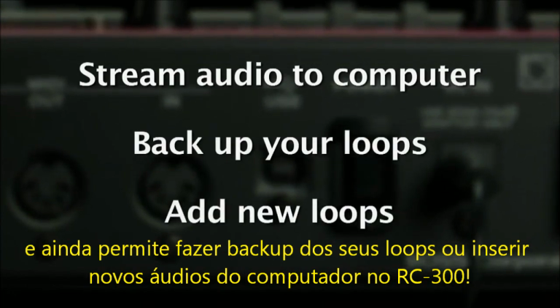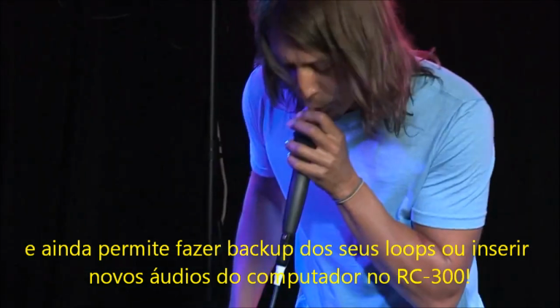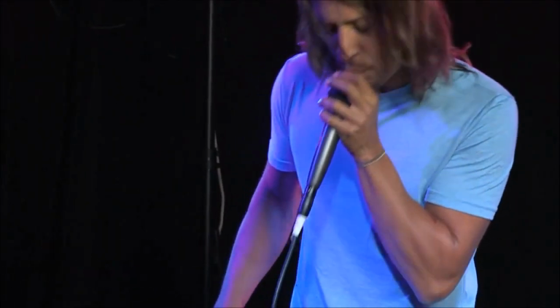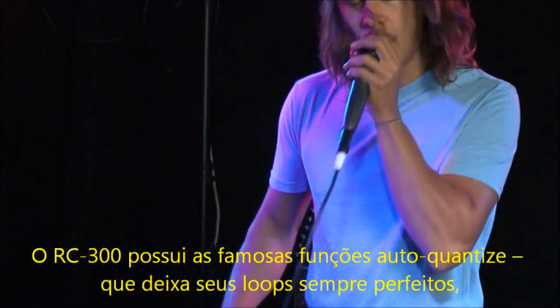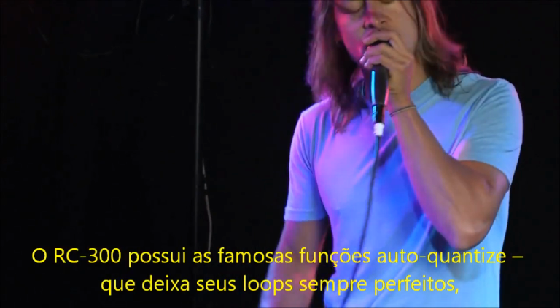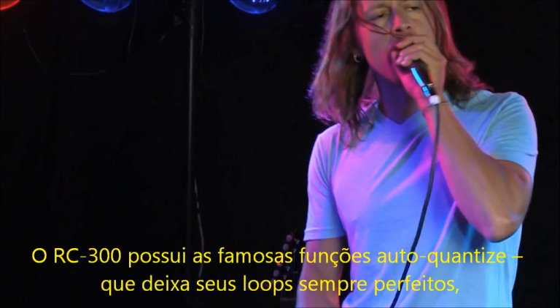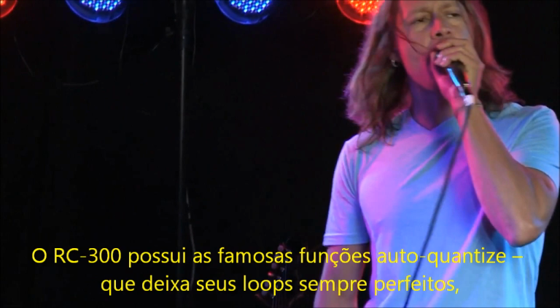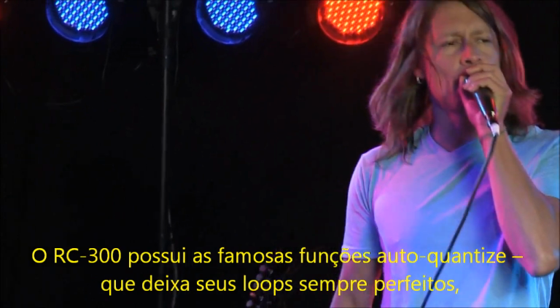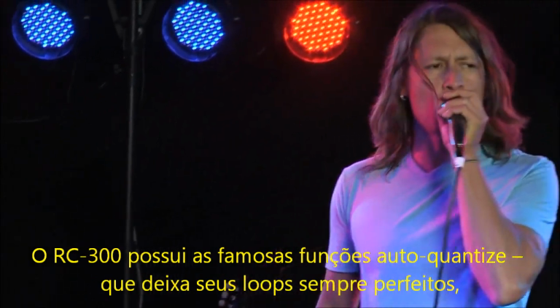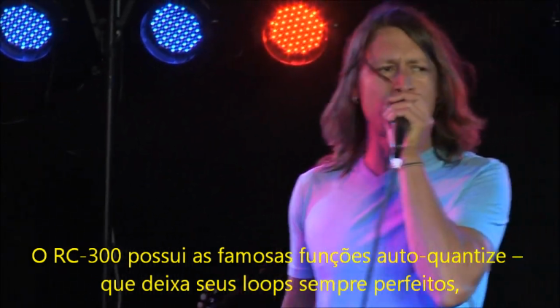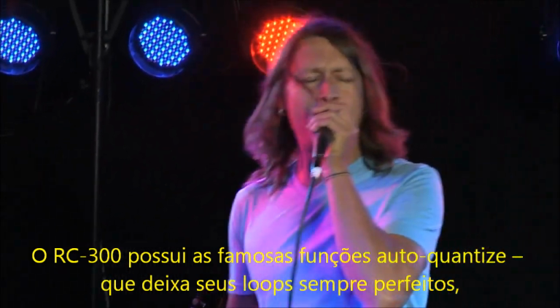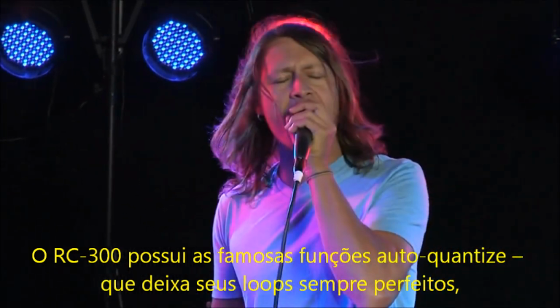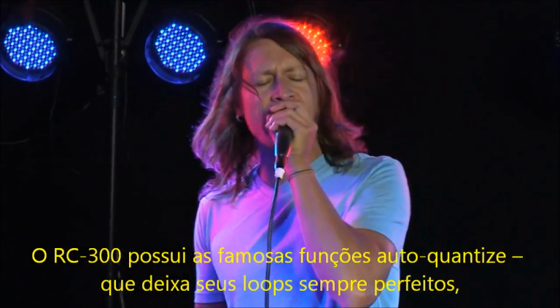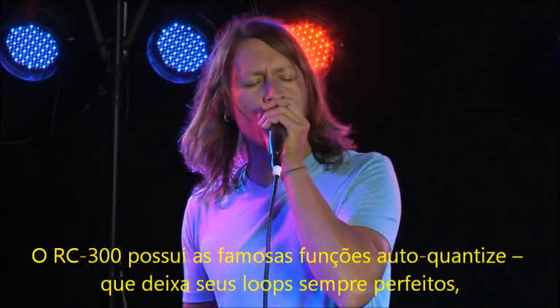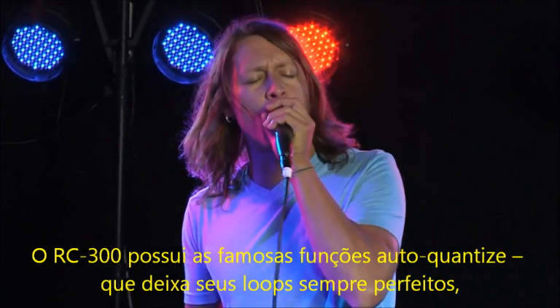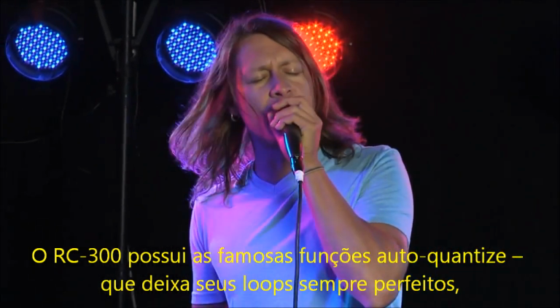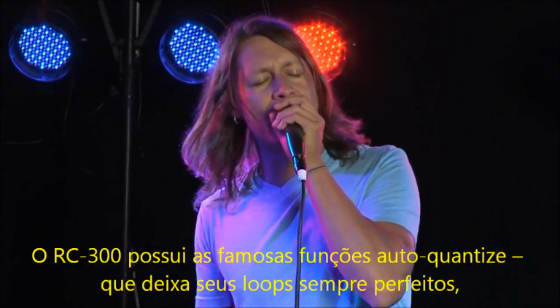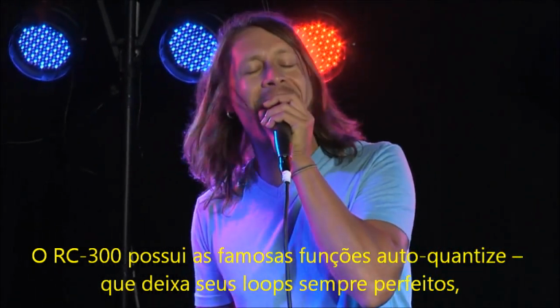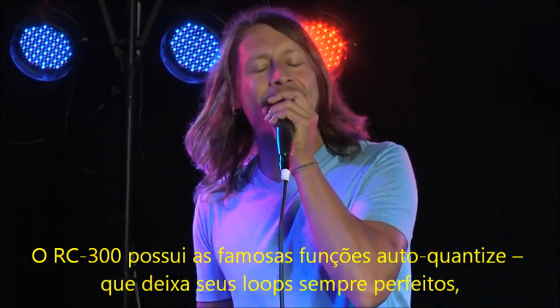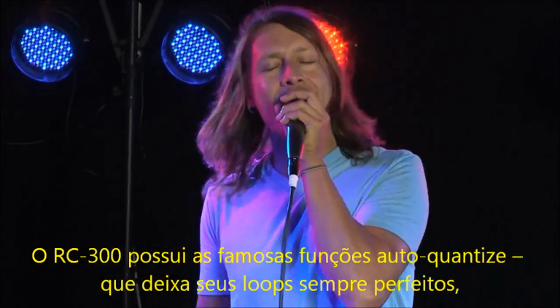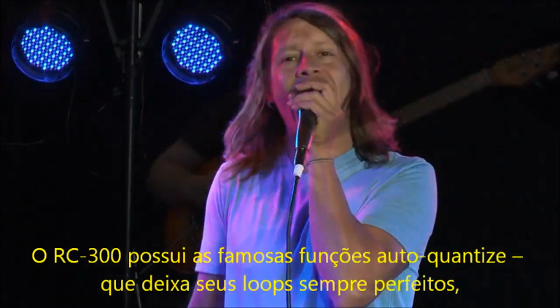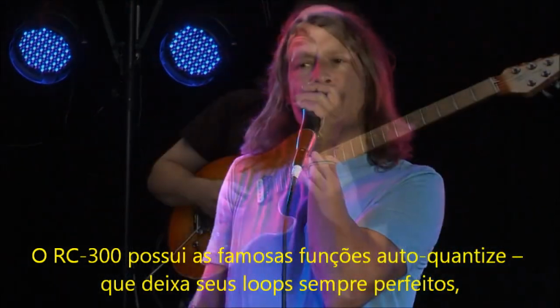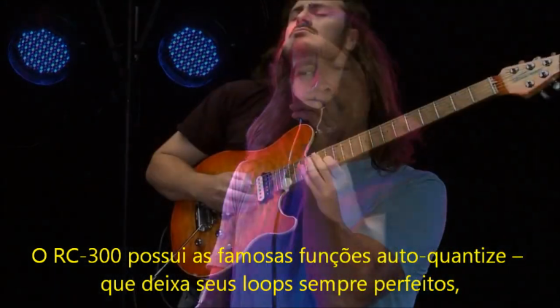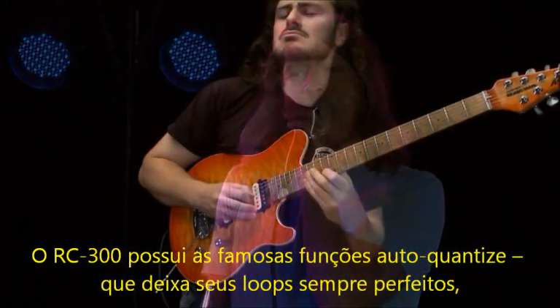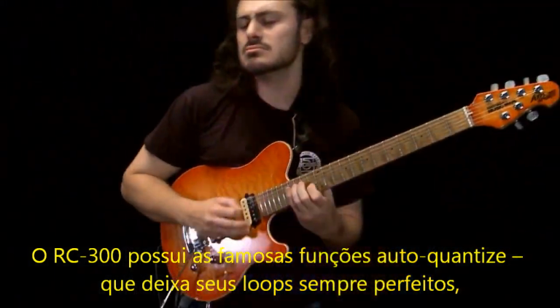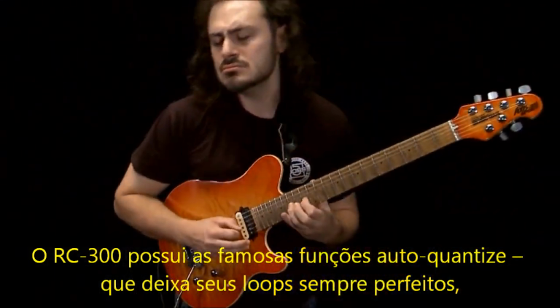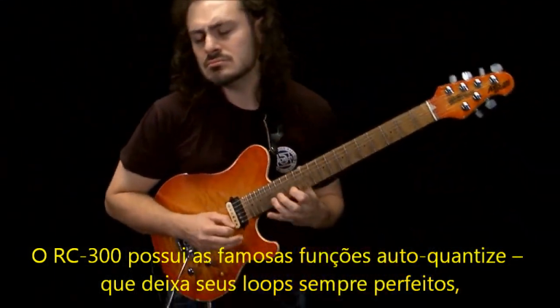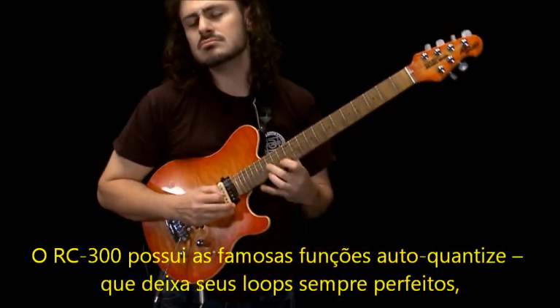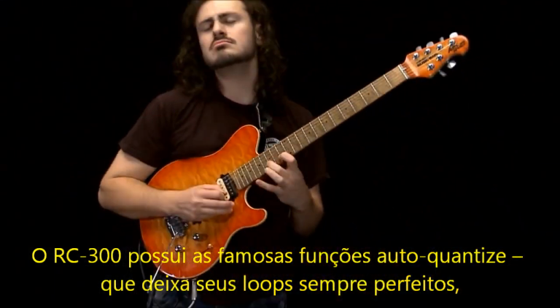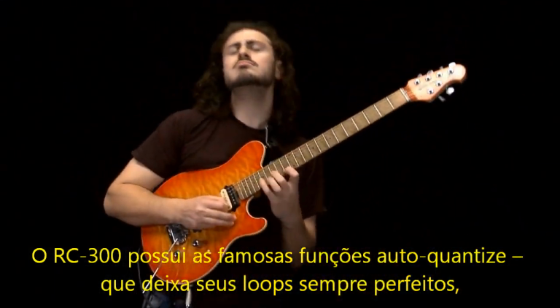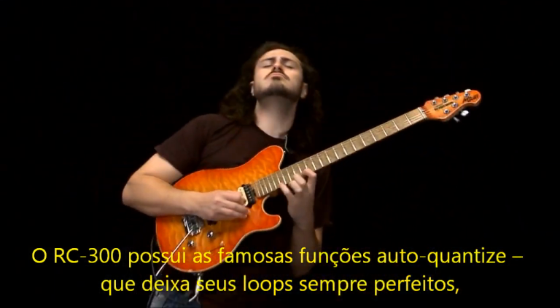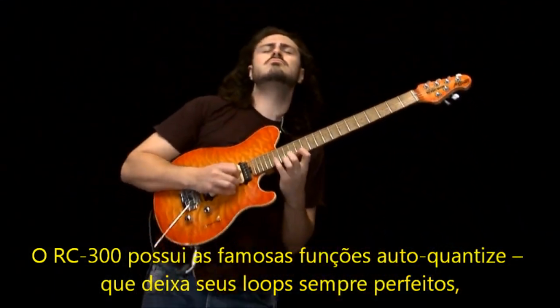The RC-300 features Boss' famous auto-quantize, so your loops are always perfect.